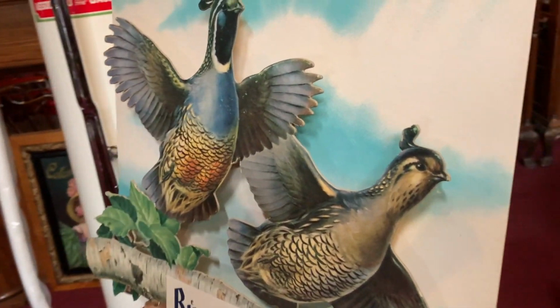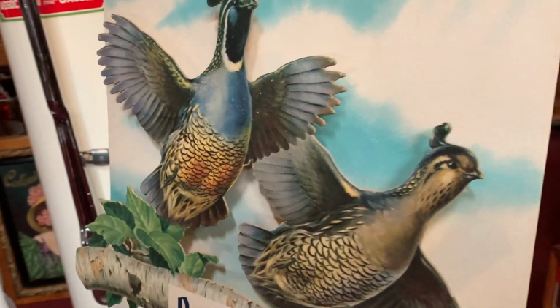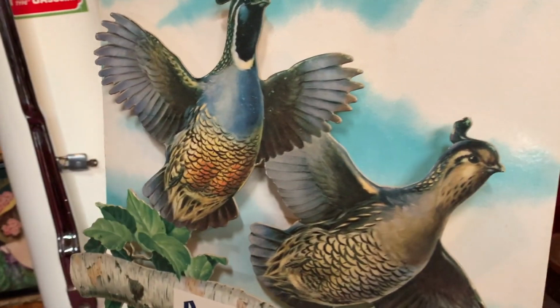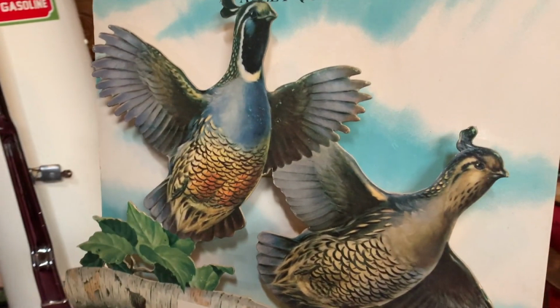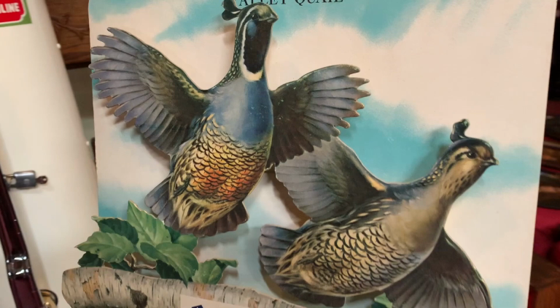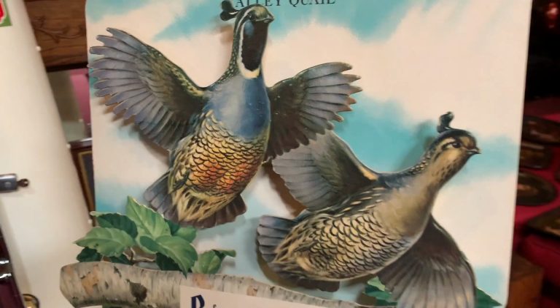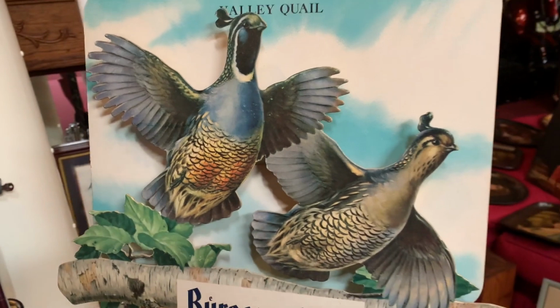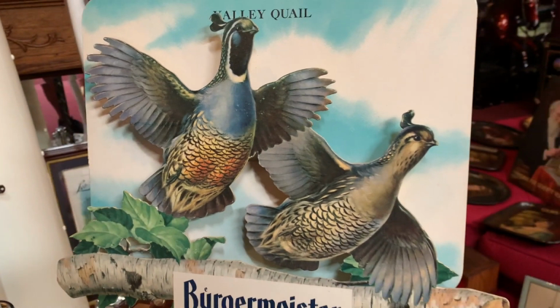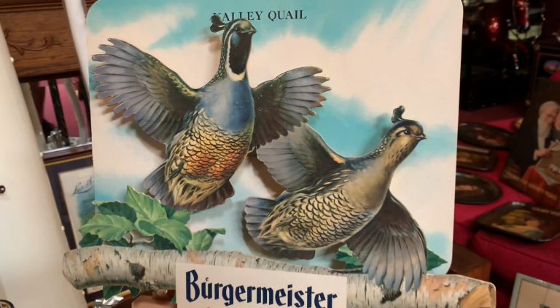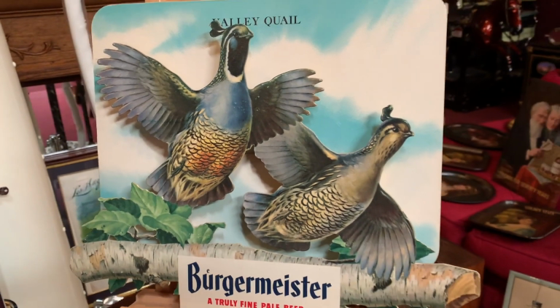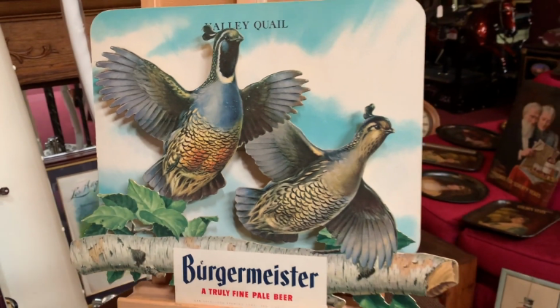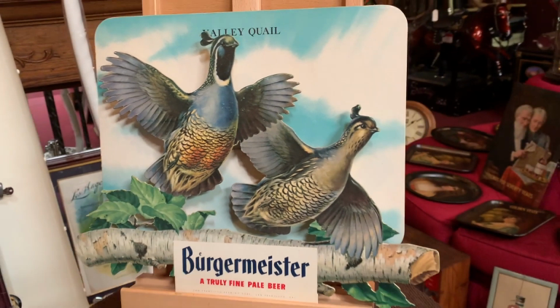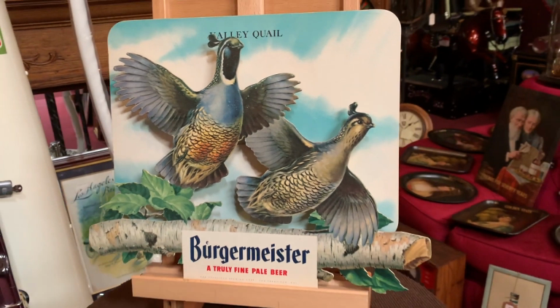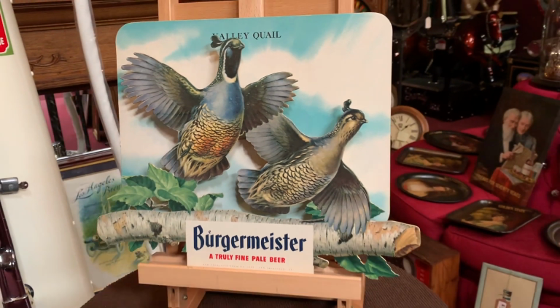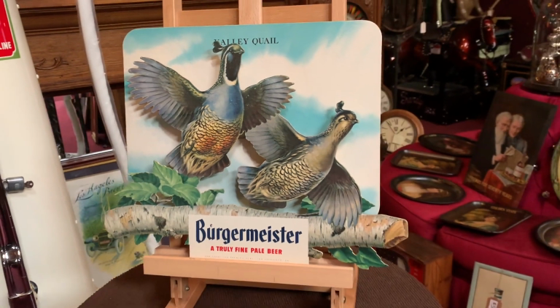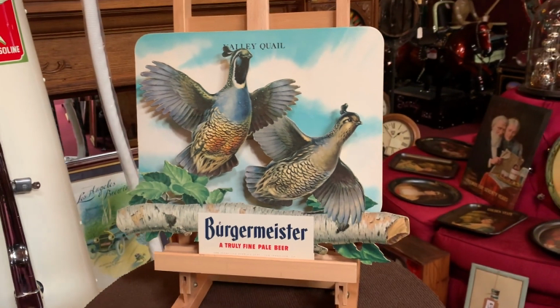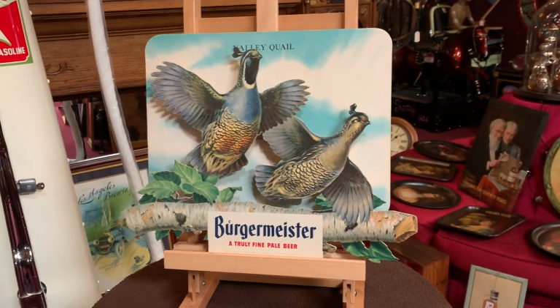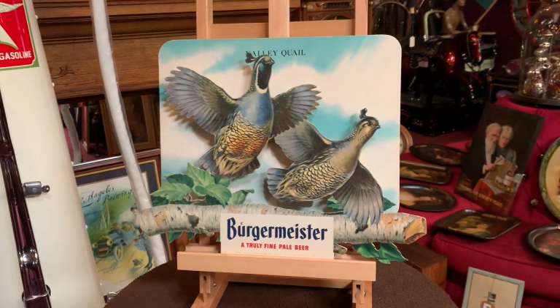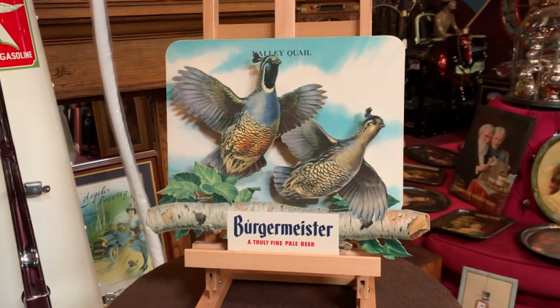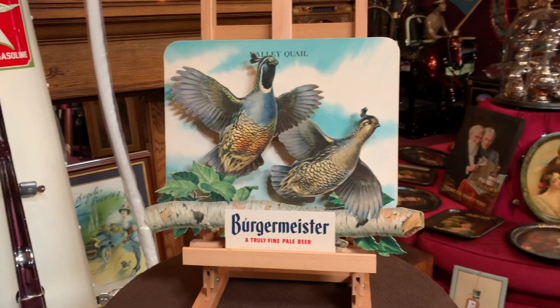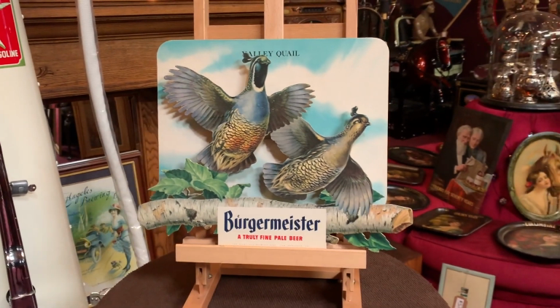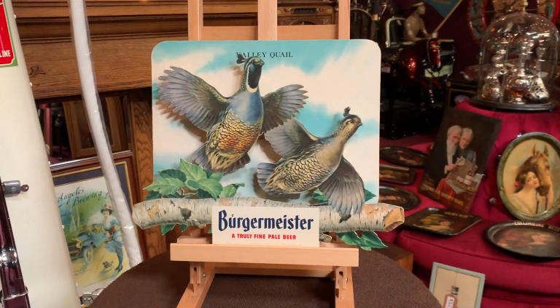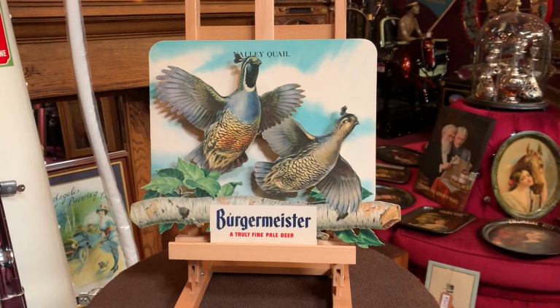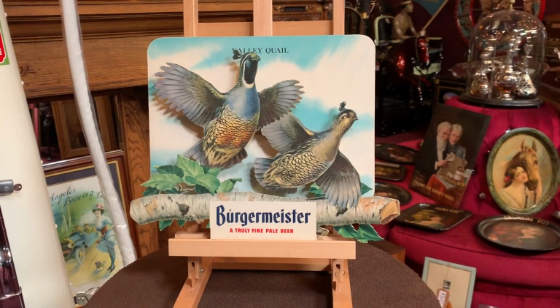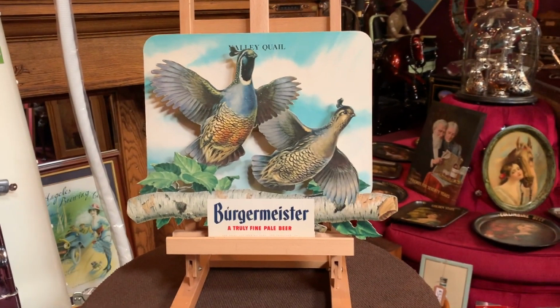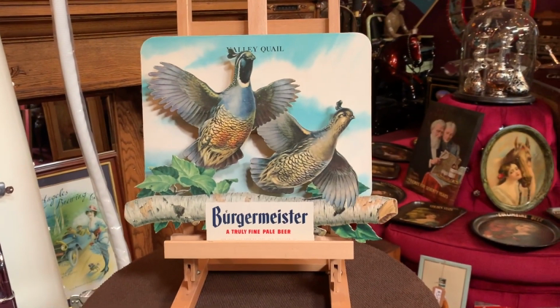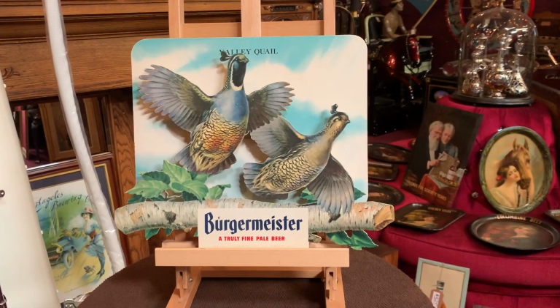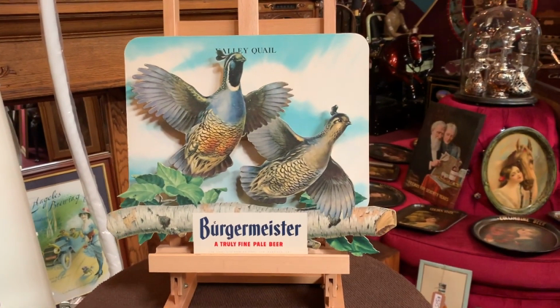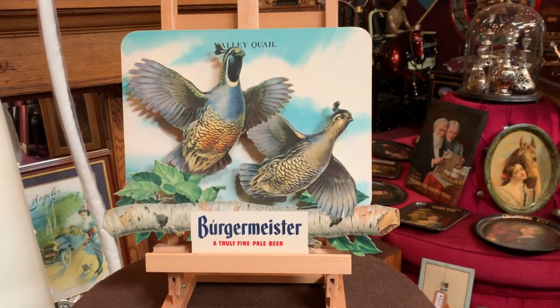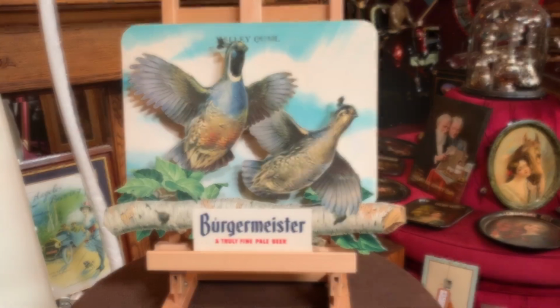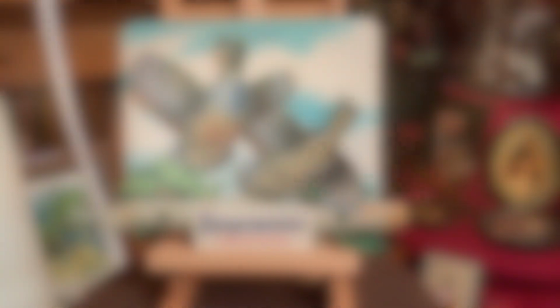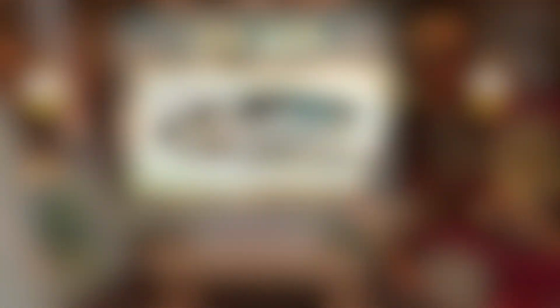If you are into beer advertising, Burgermeister in general, or just some cool vintage advertising, this be for you.